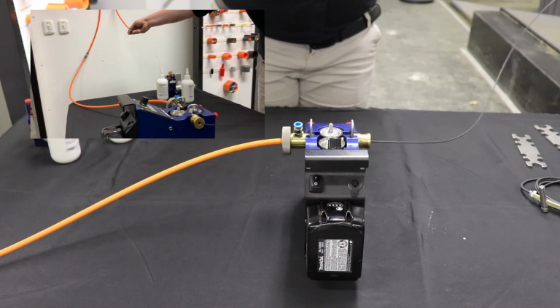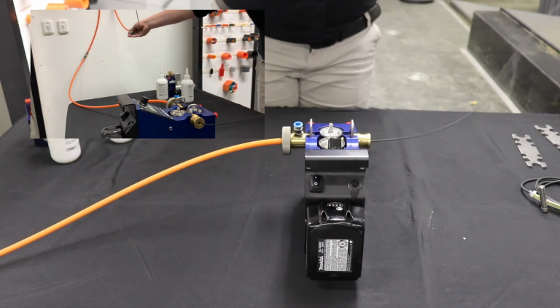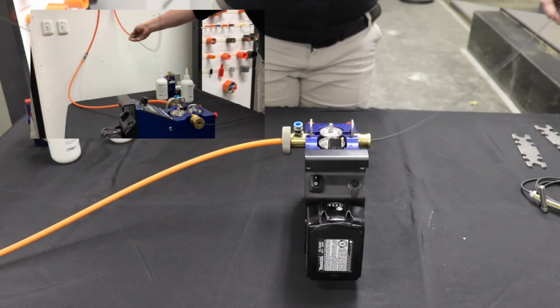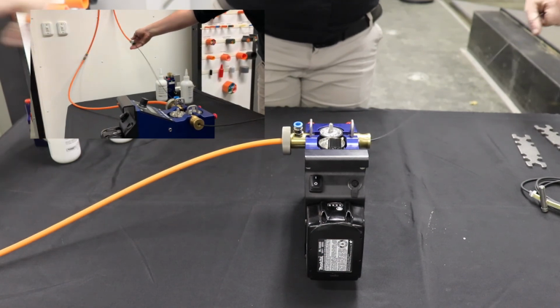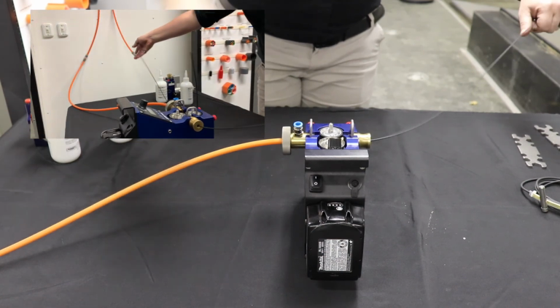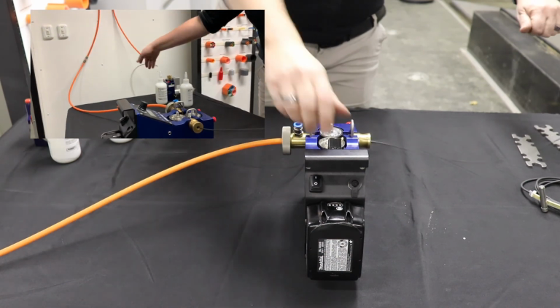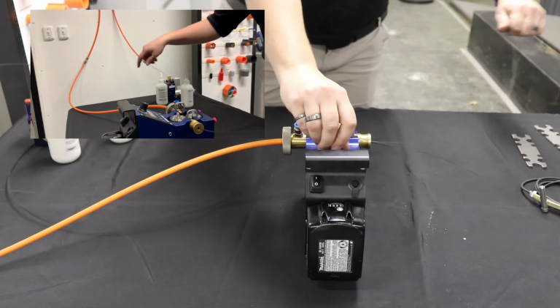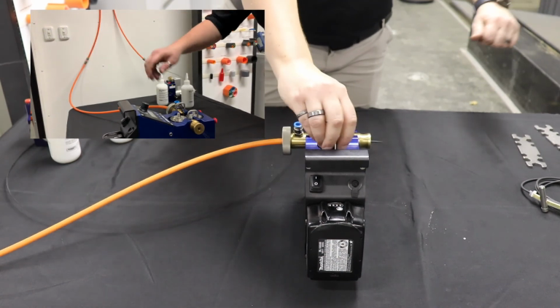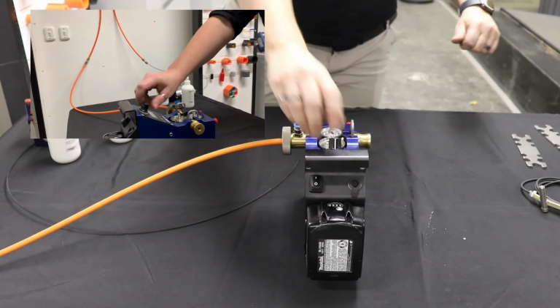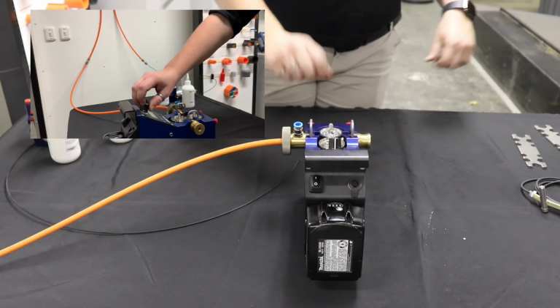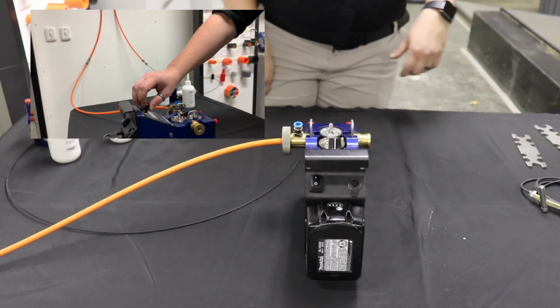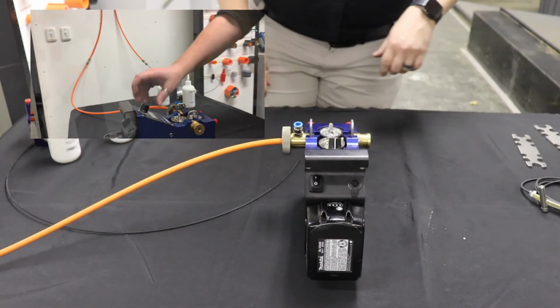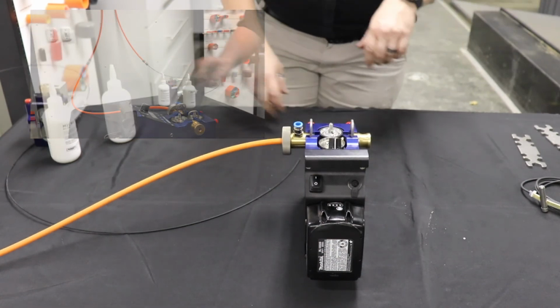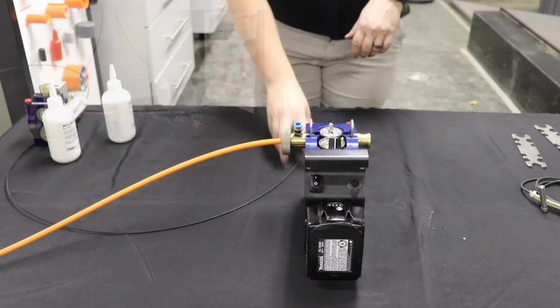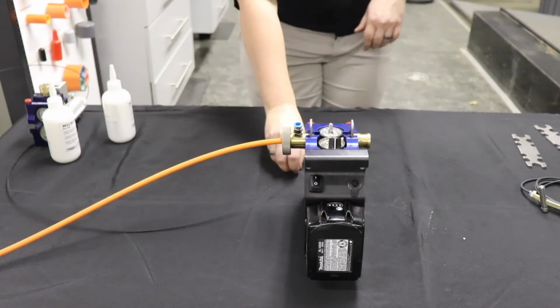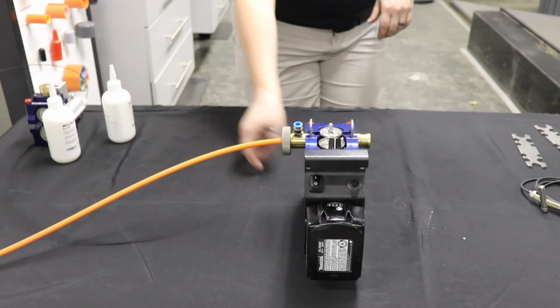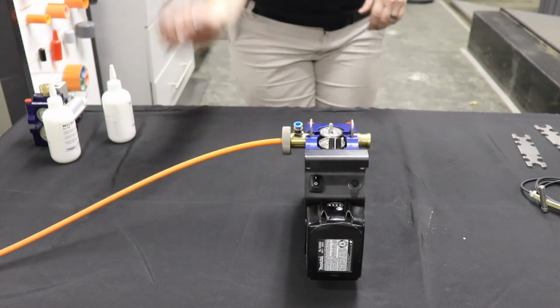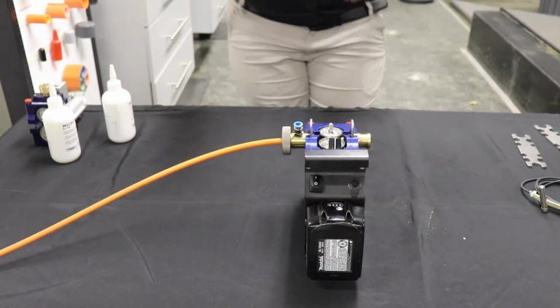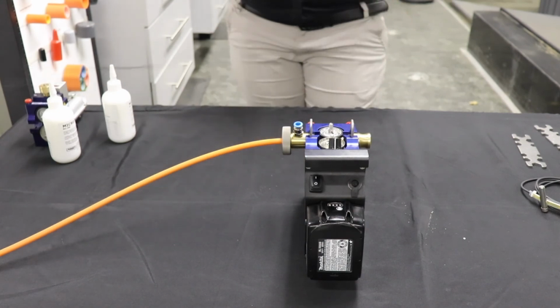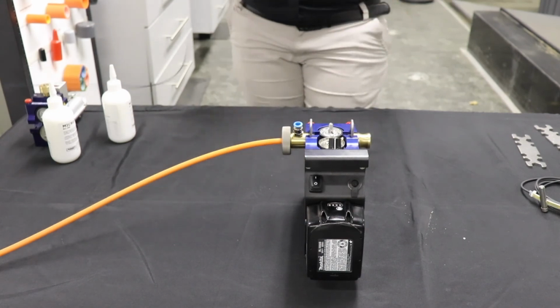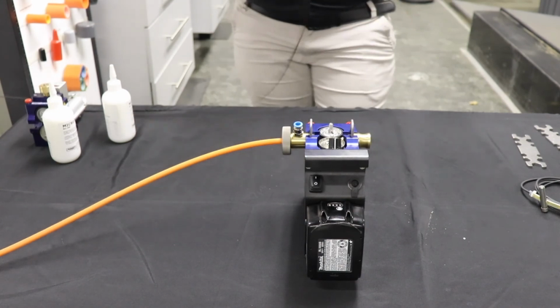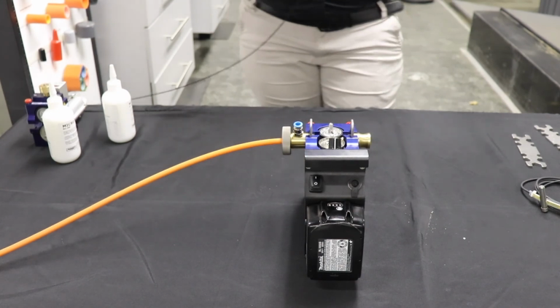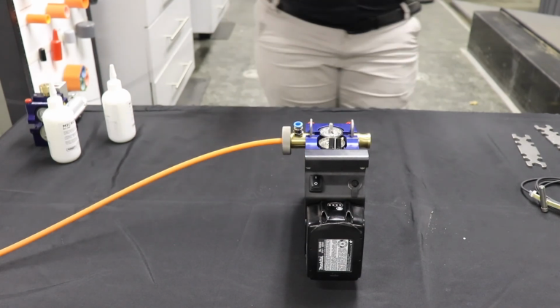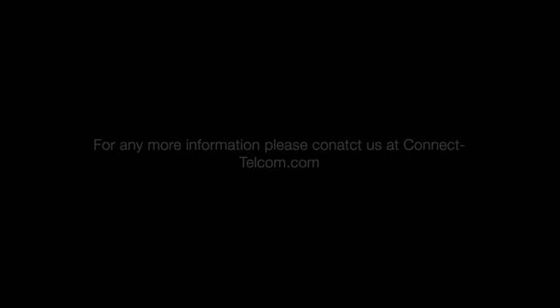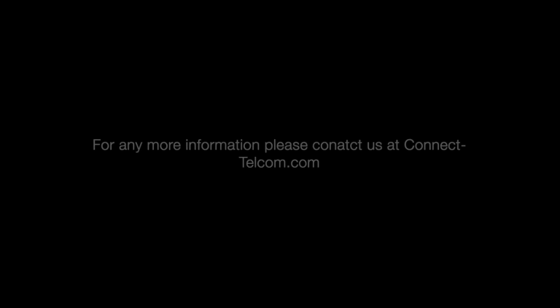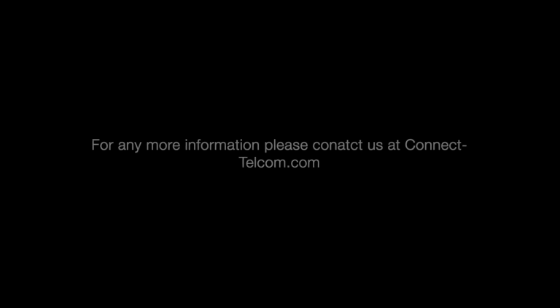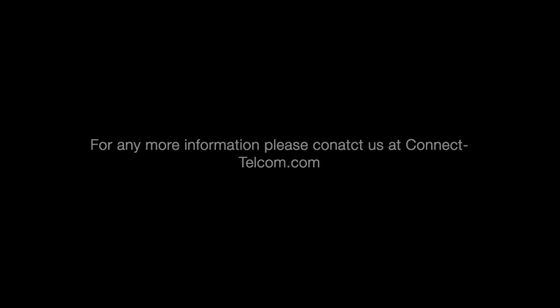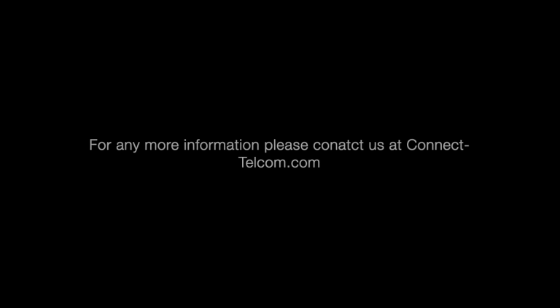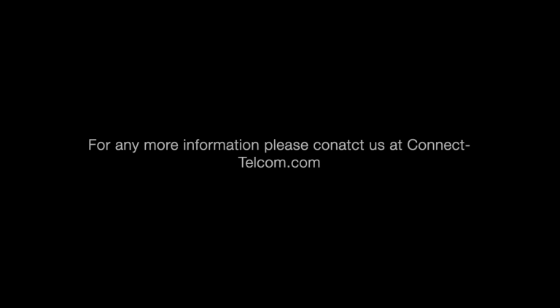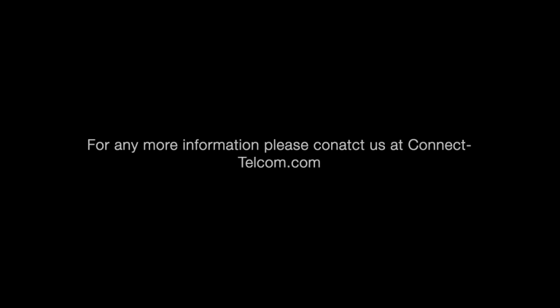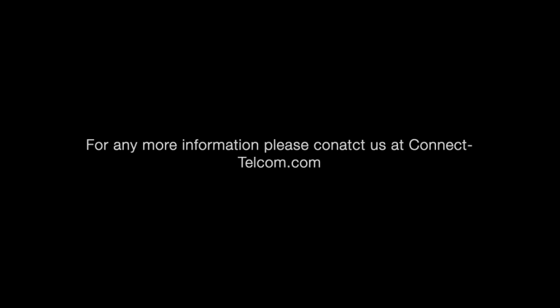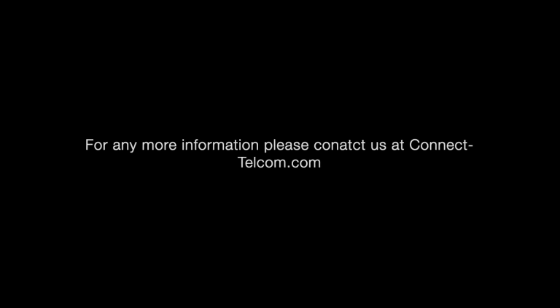There we go — the cable has appeared on the other side.